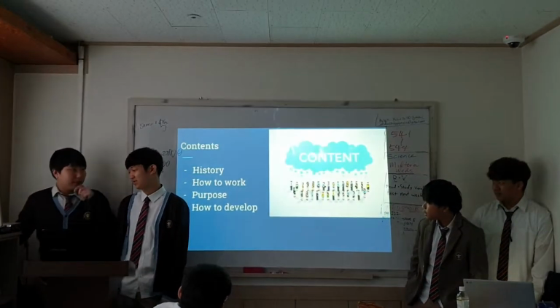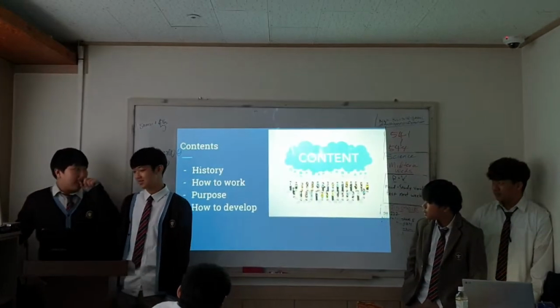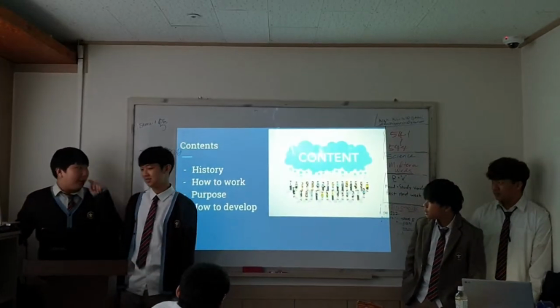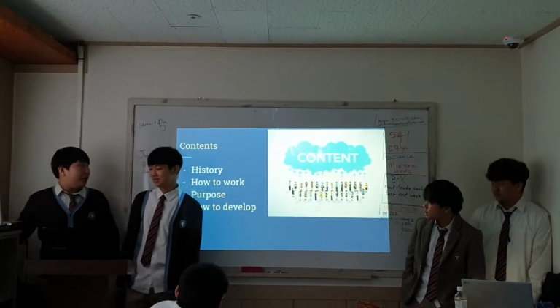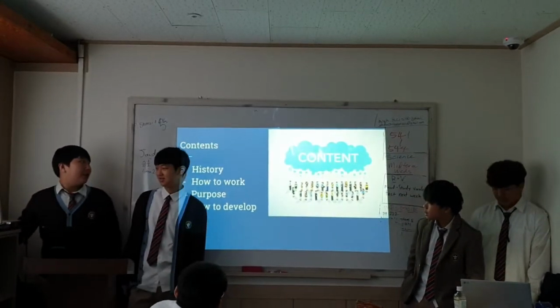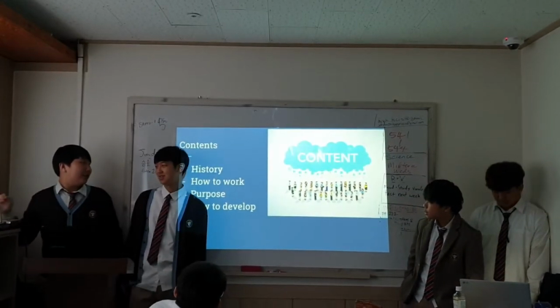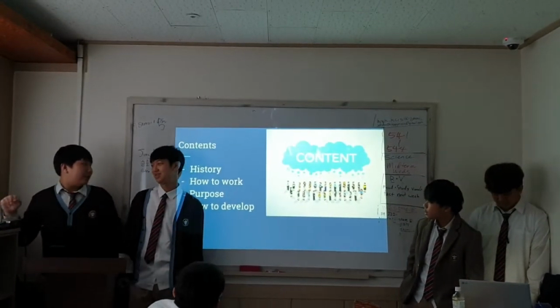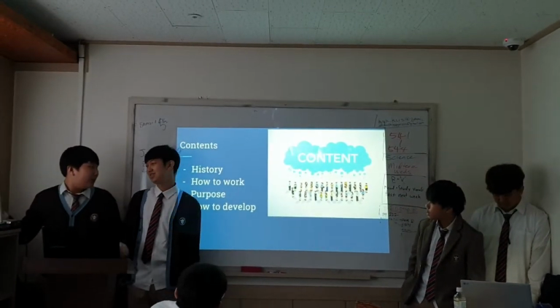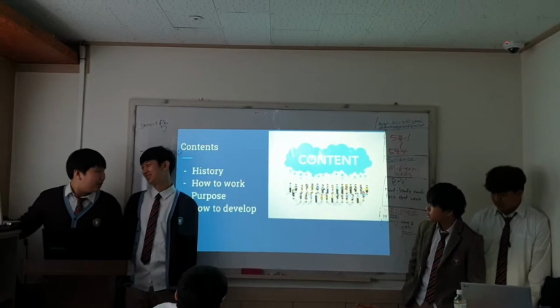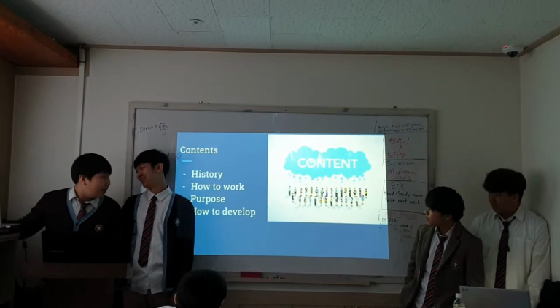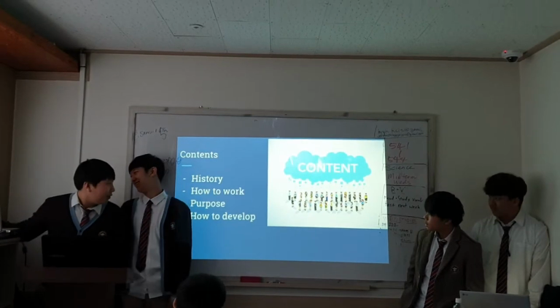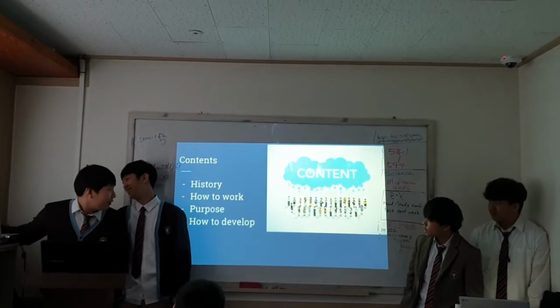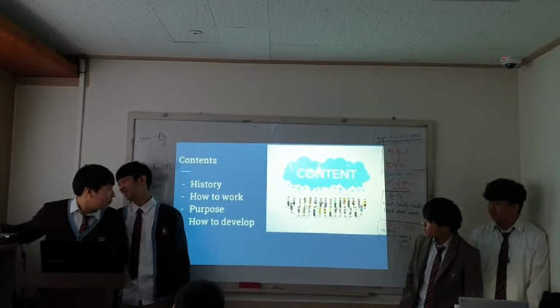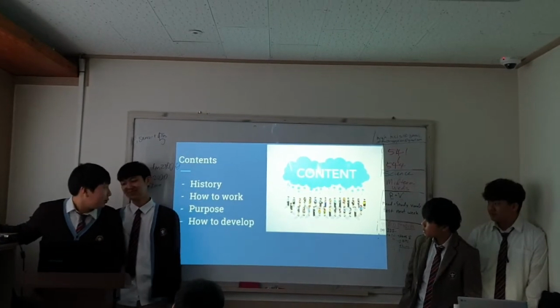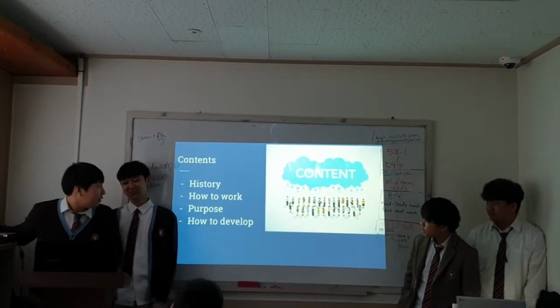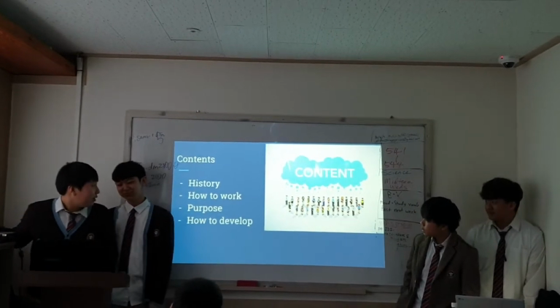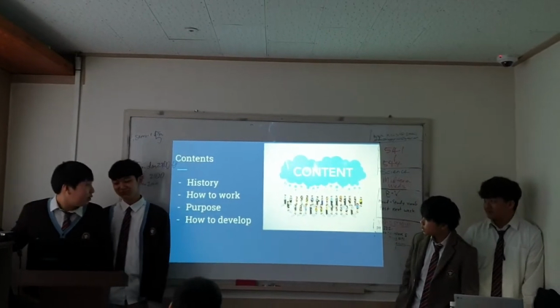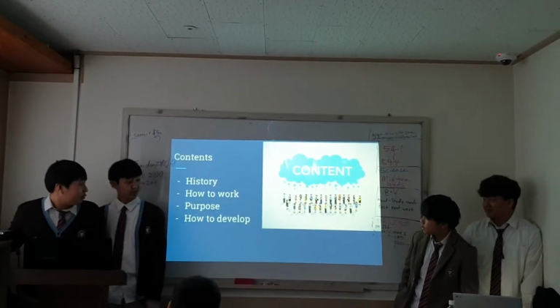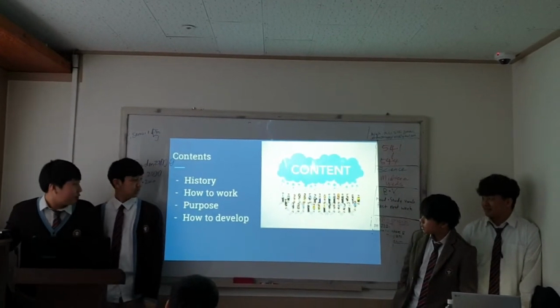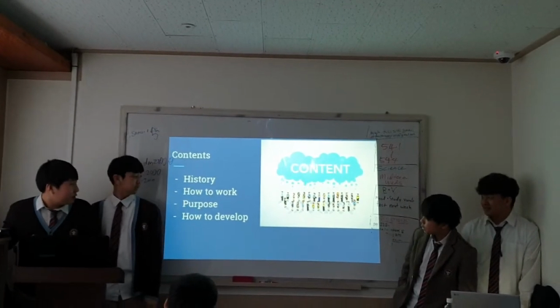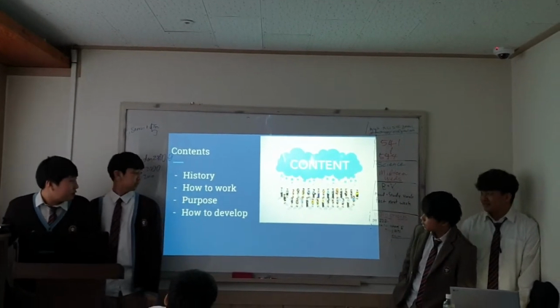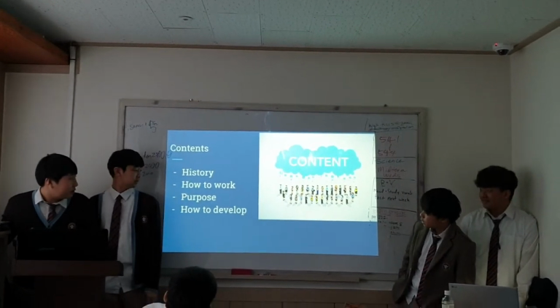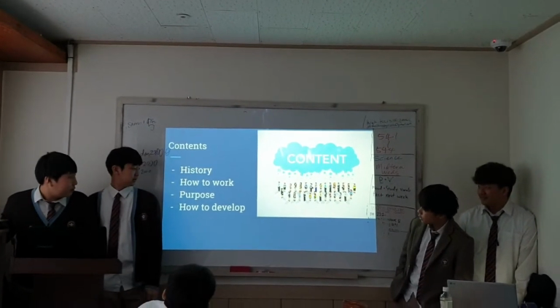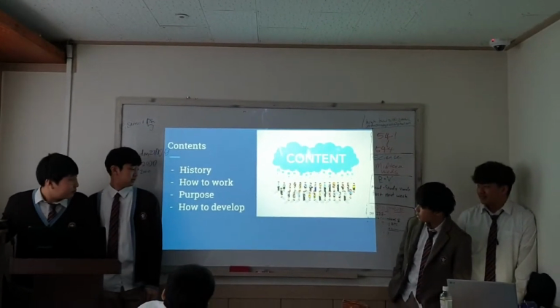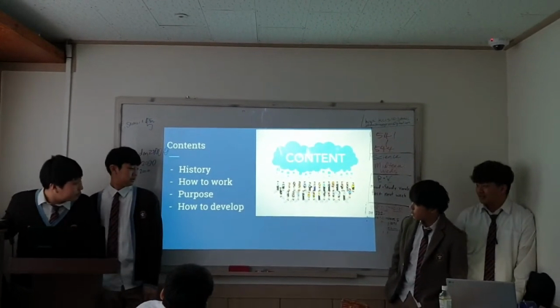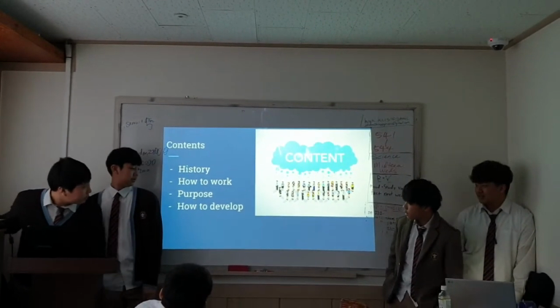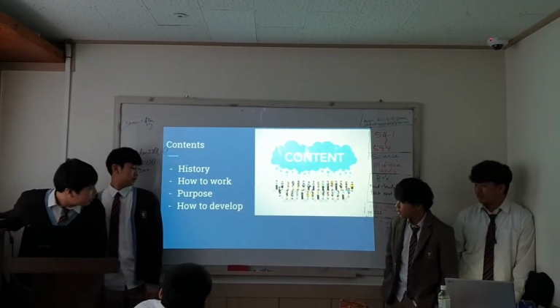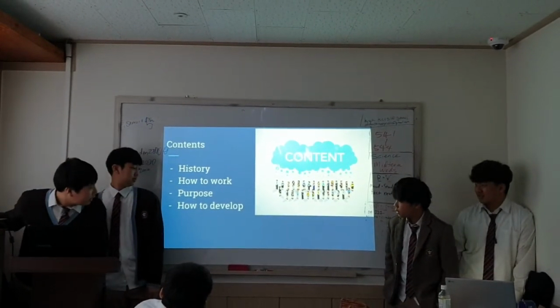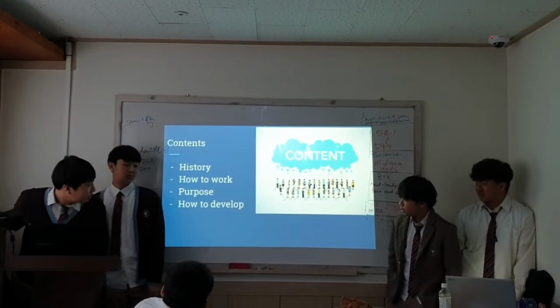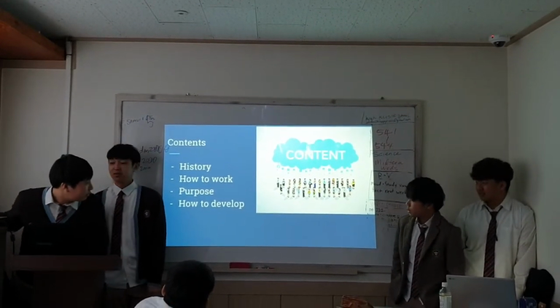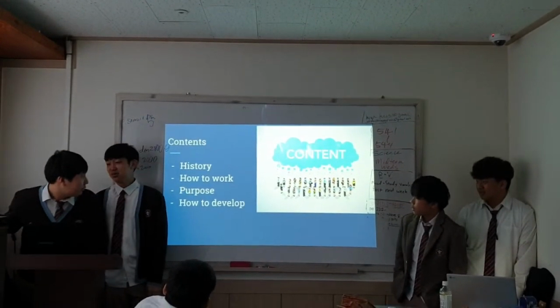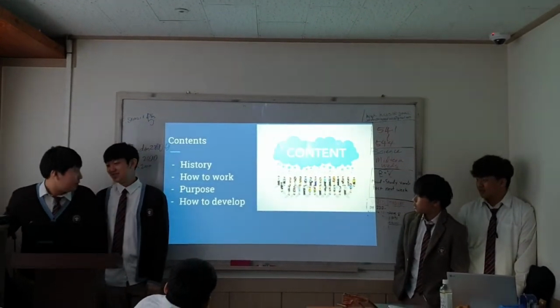Our content covers: history, how it works, purpose, and how to teach.